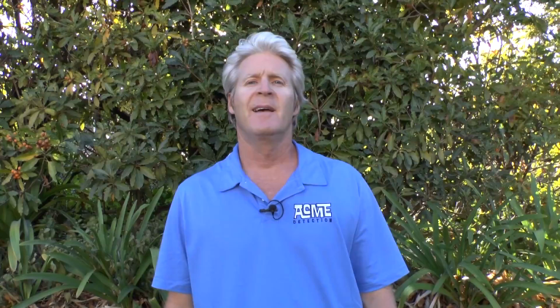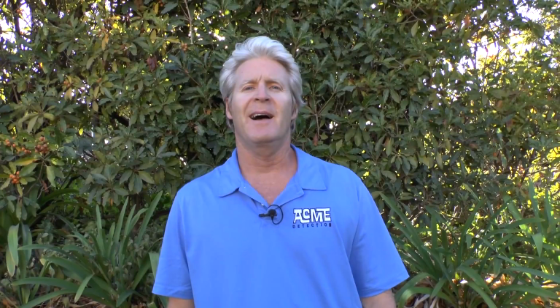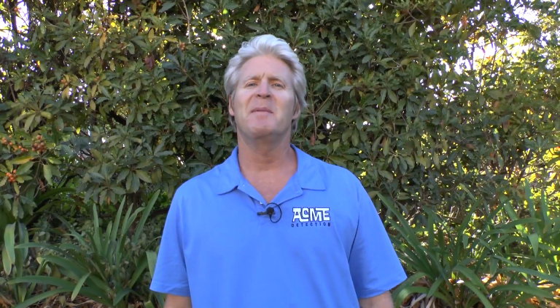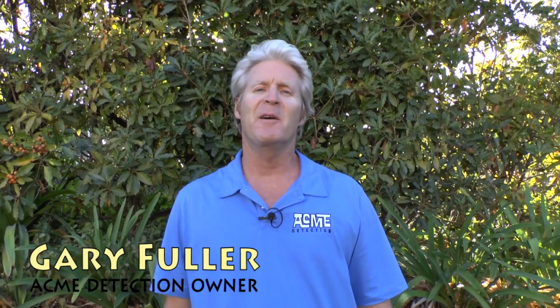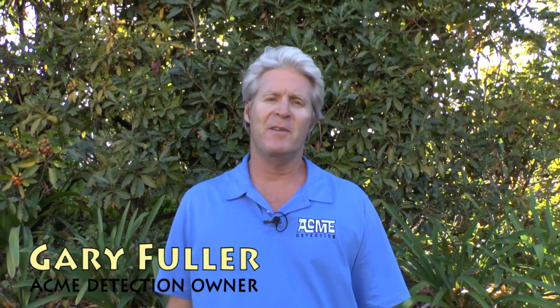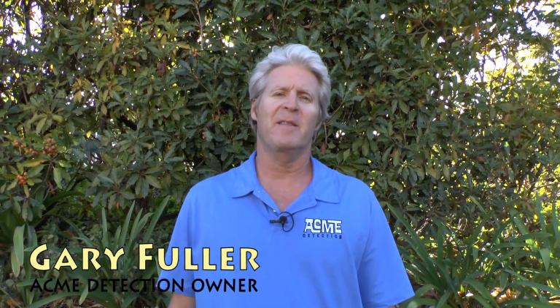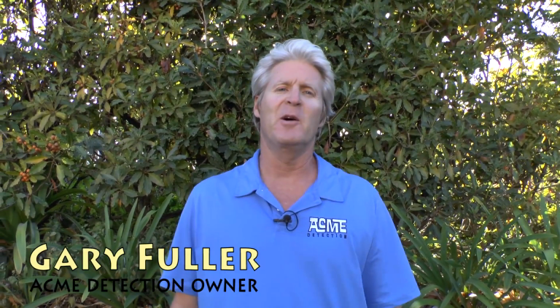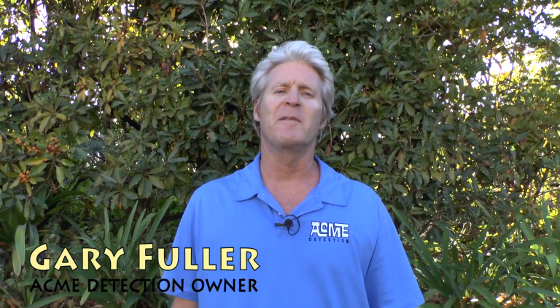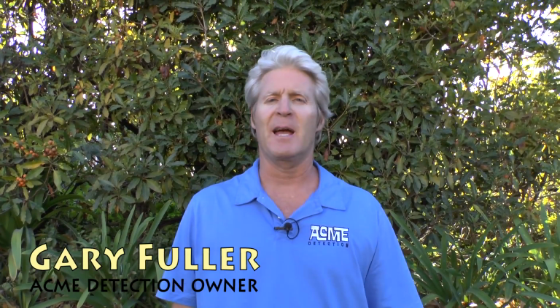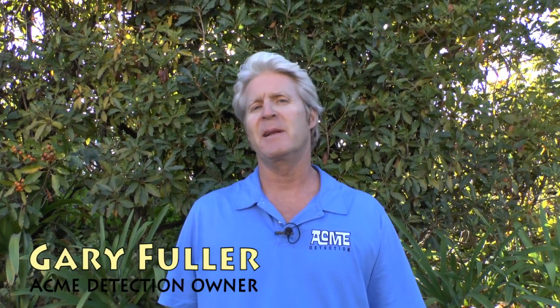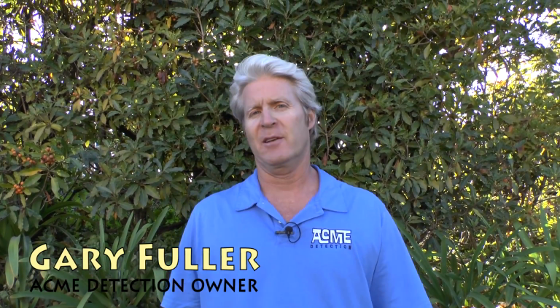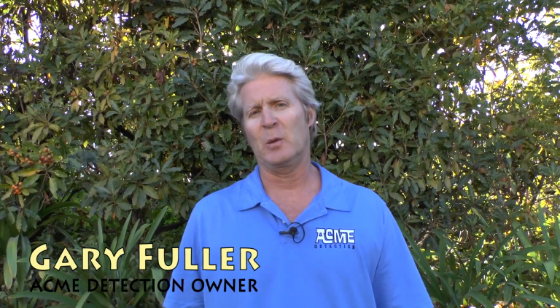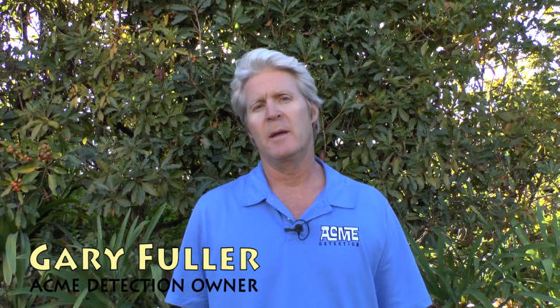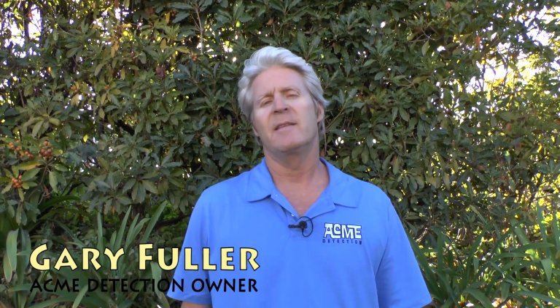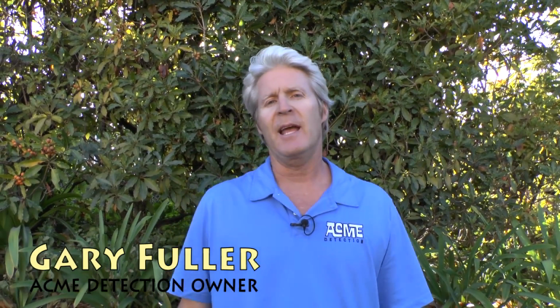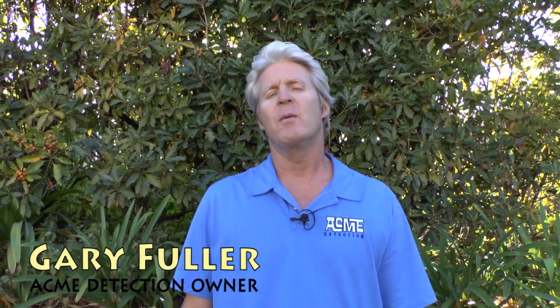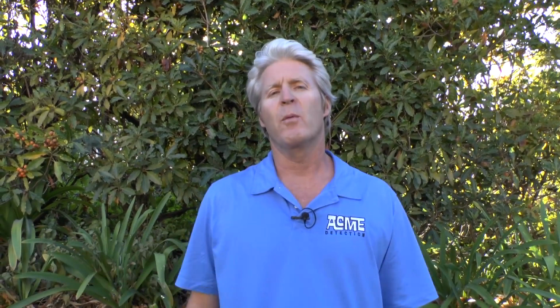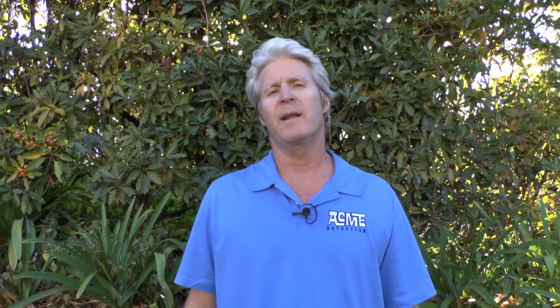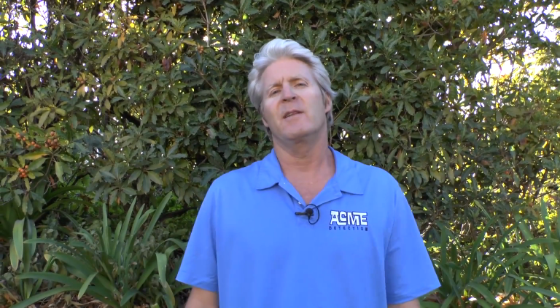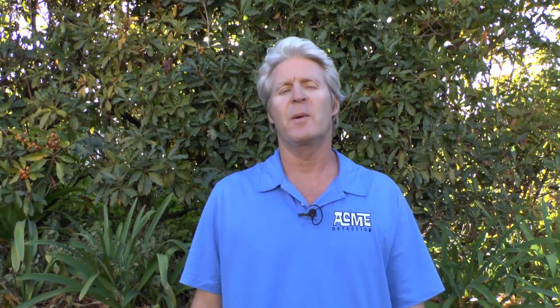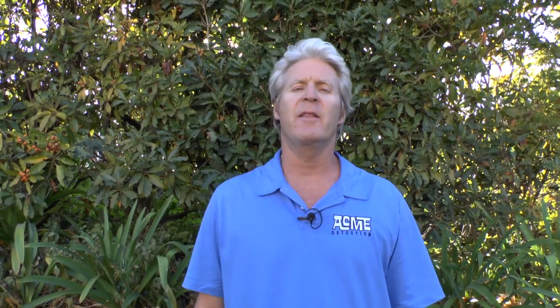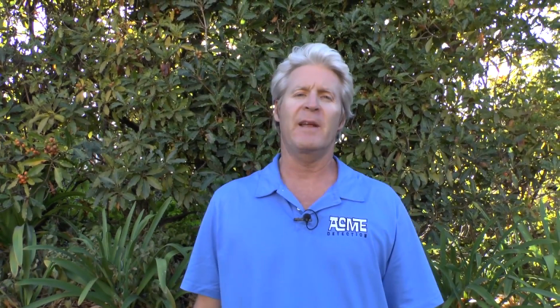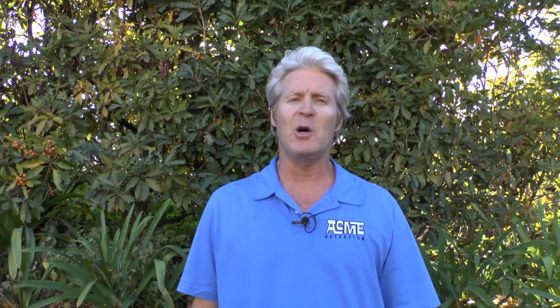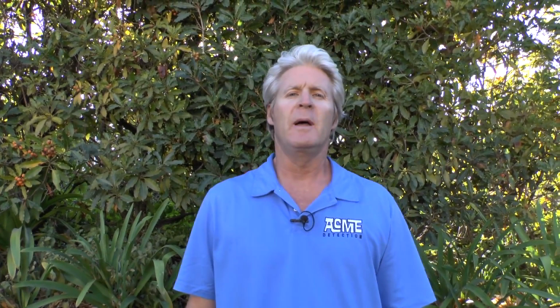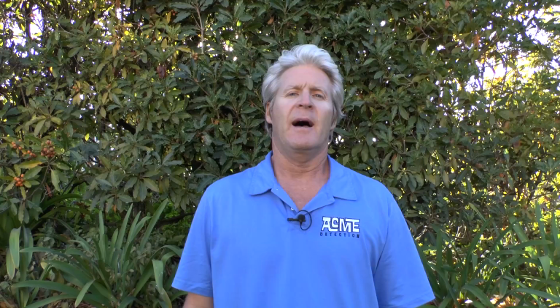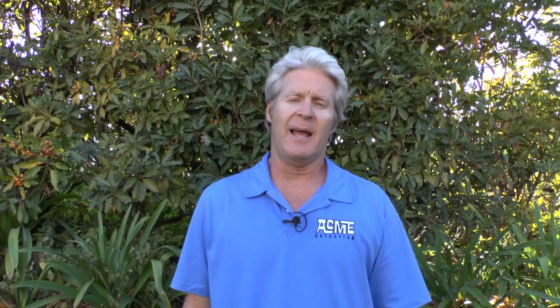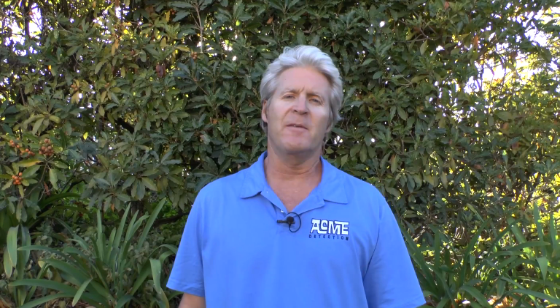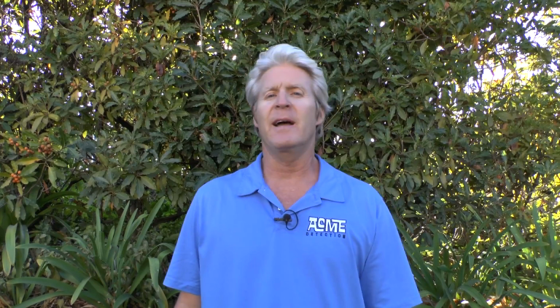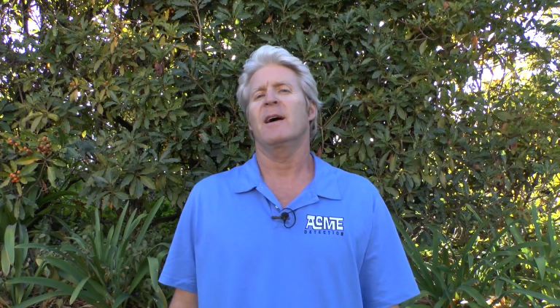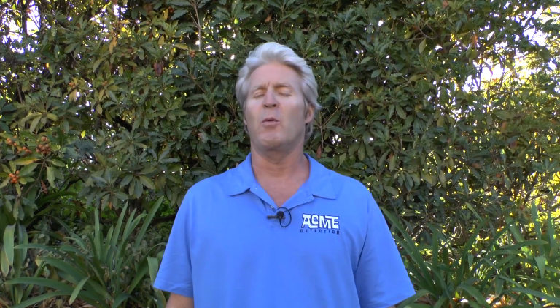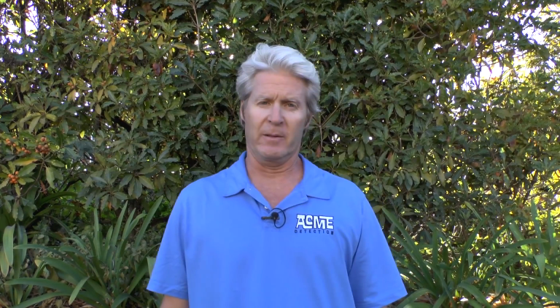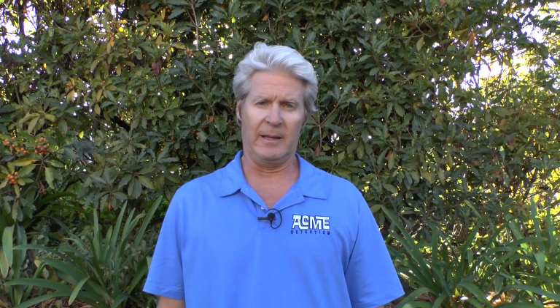Hi, I'm Gary Fuller, the owner of Acme Detection. Today we're going to do another video on how to find a water leak.